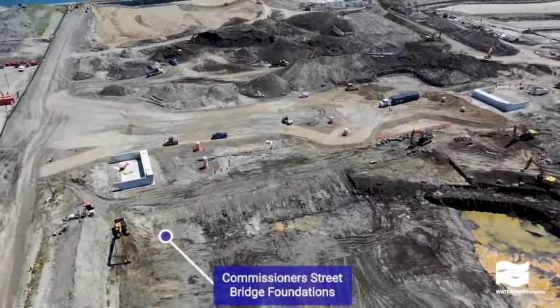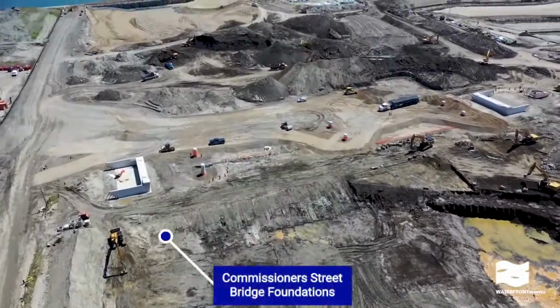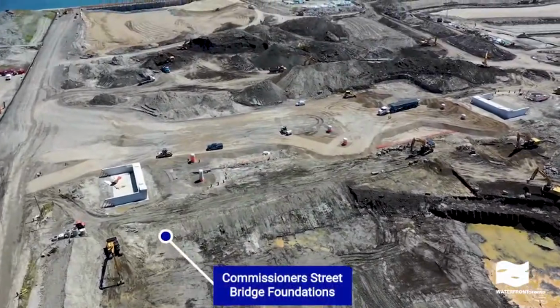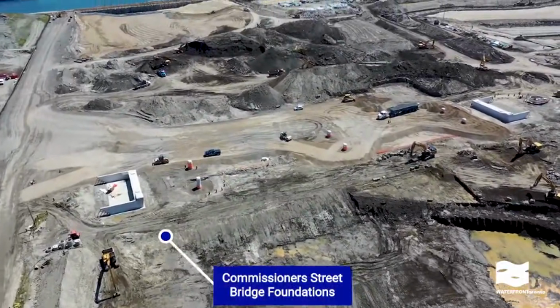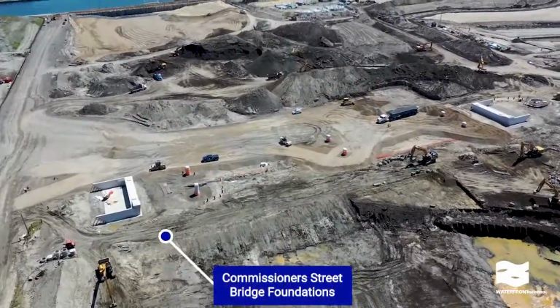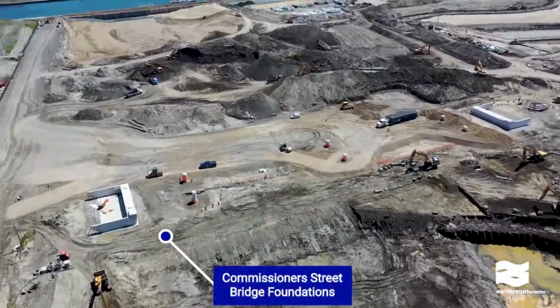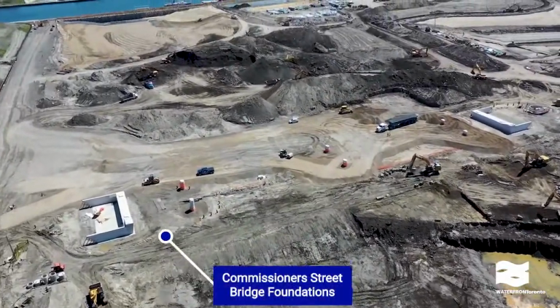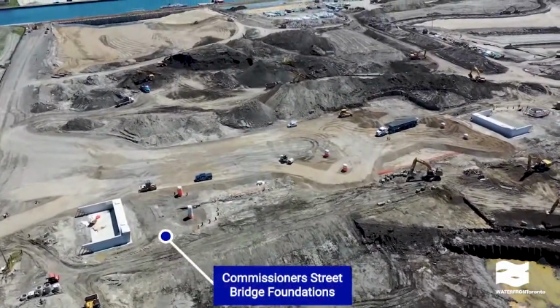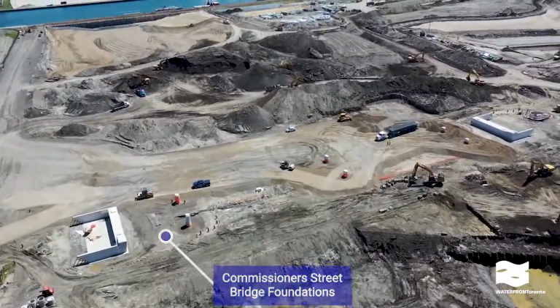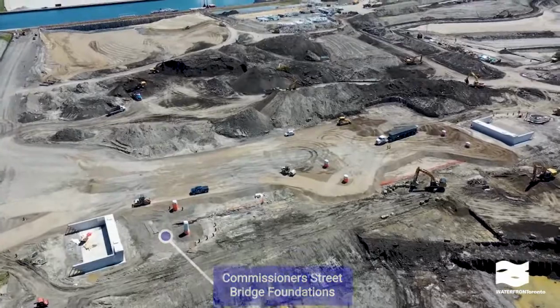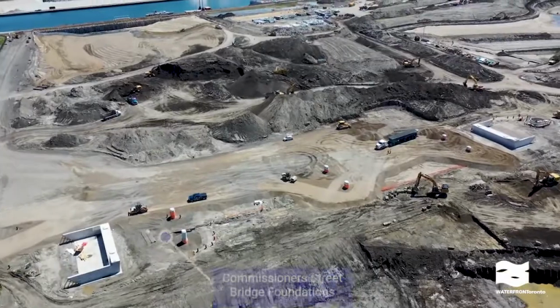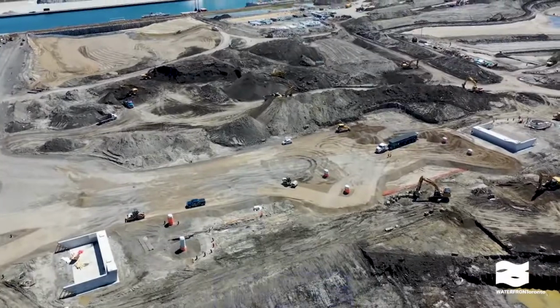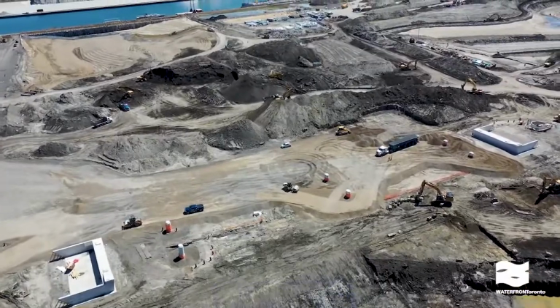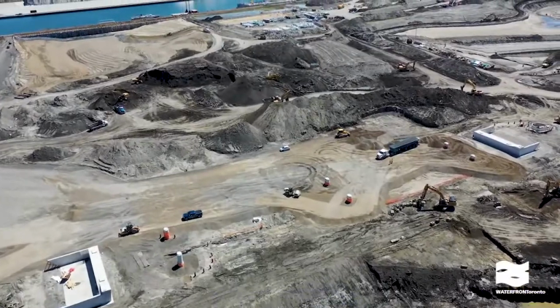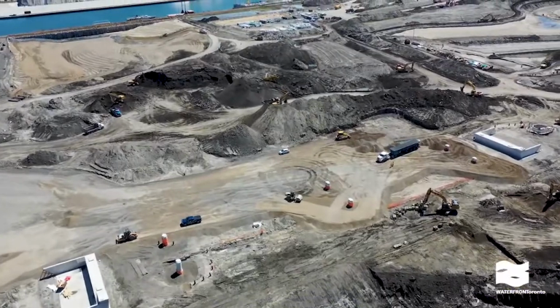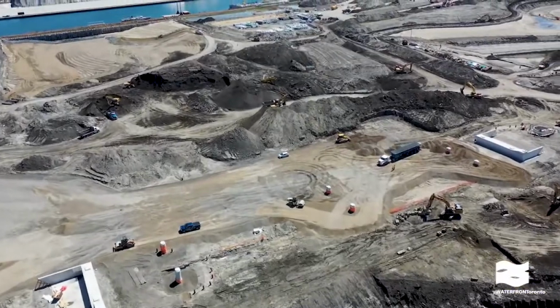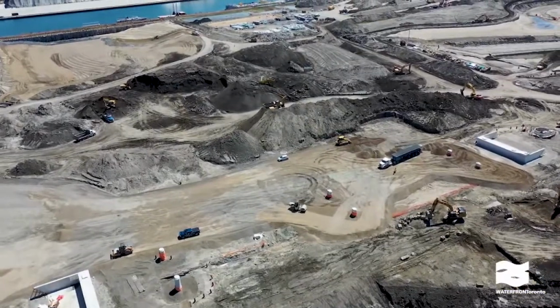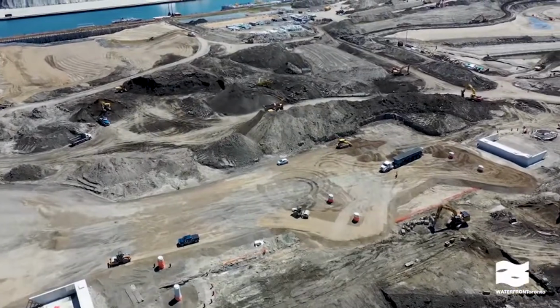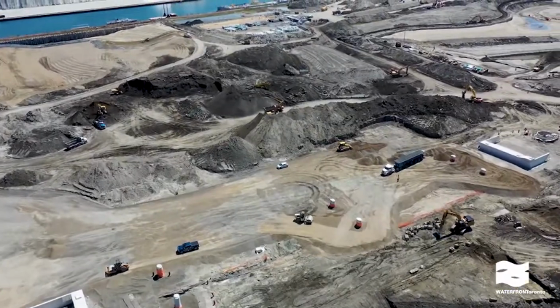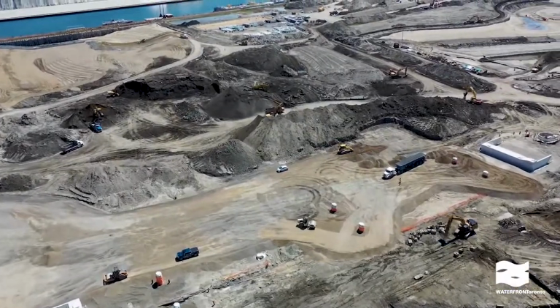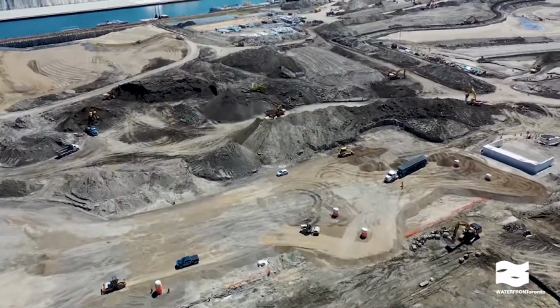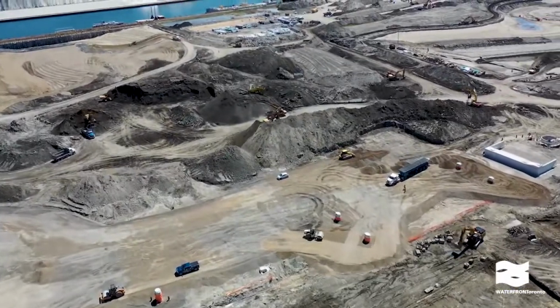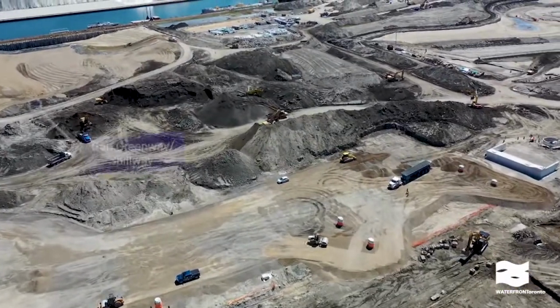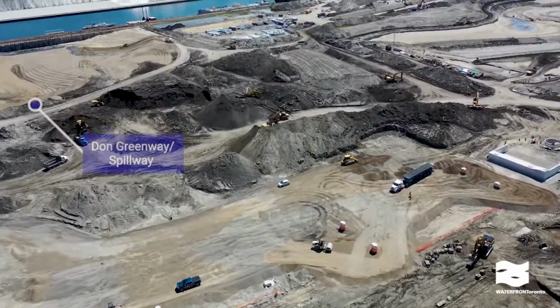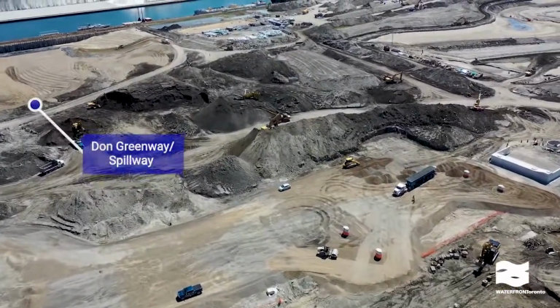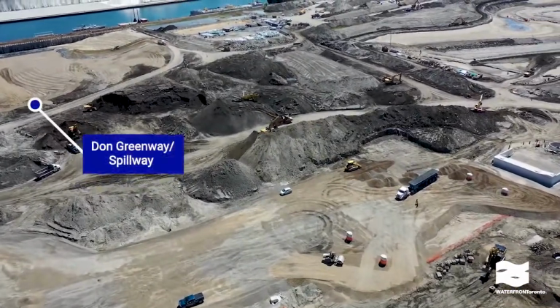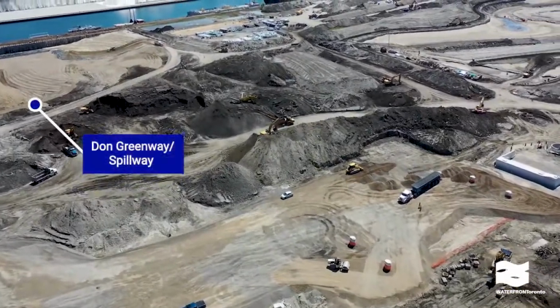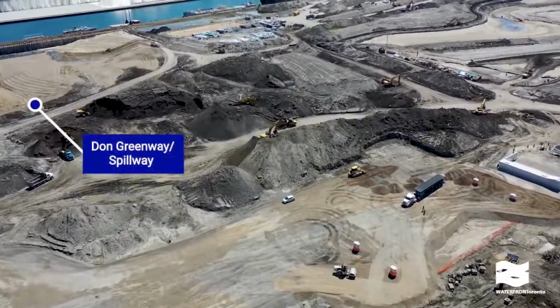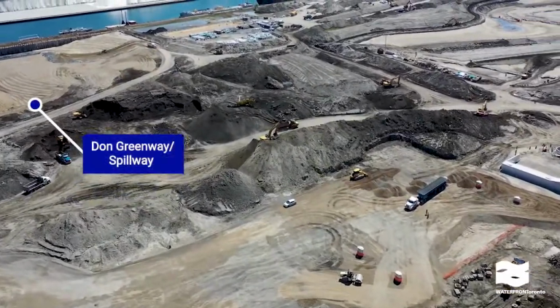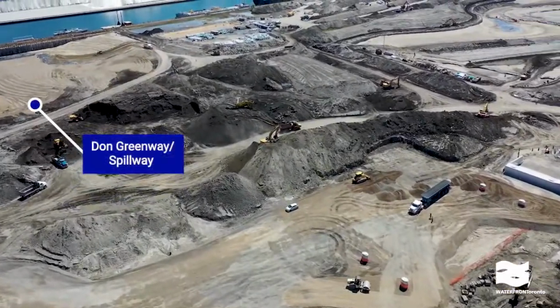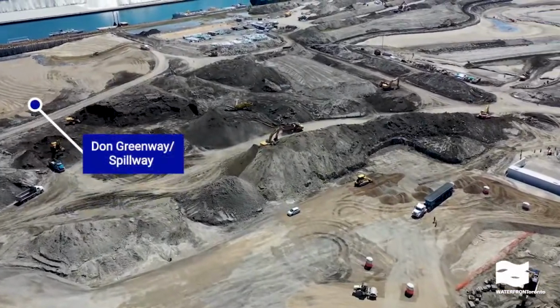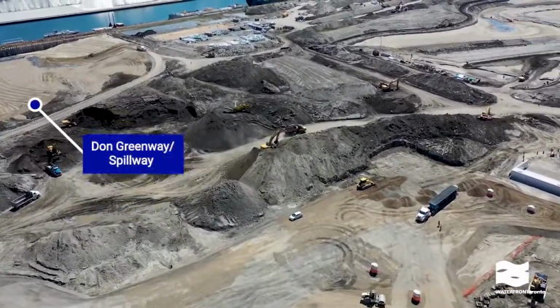Foundations for the Commissioner Street Bridge are complete. The western half of the bridge arrived in May and will be installed later this month.